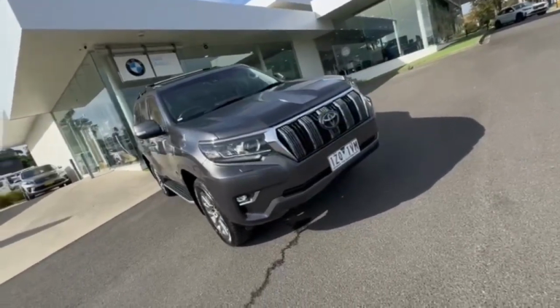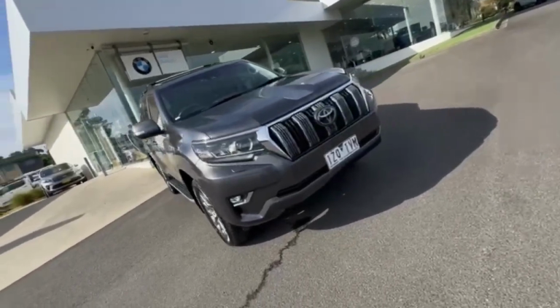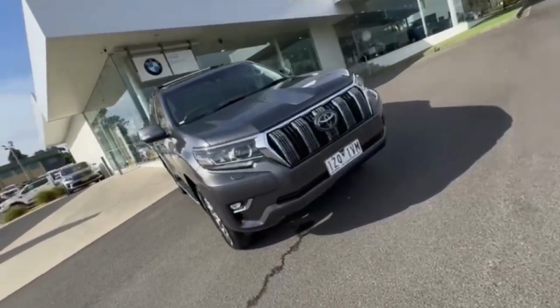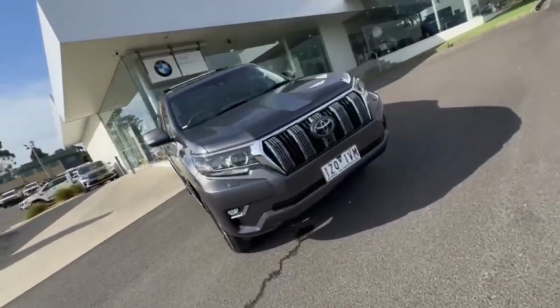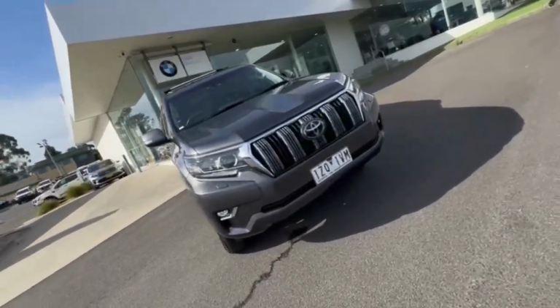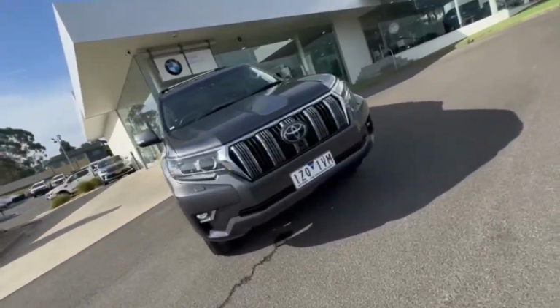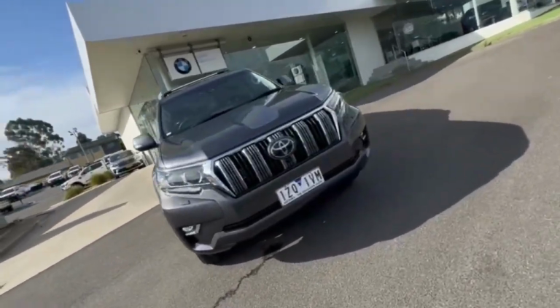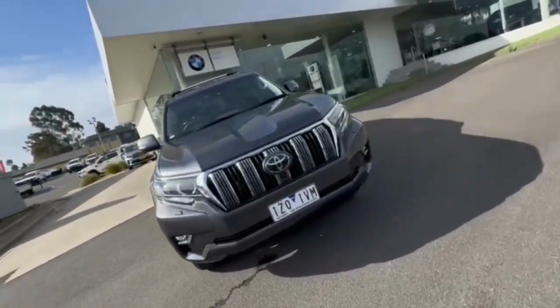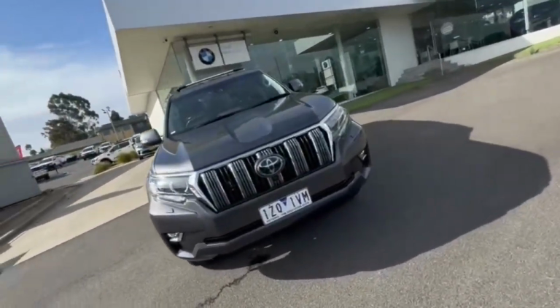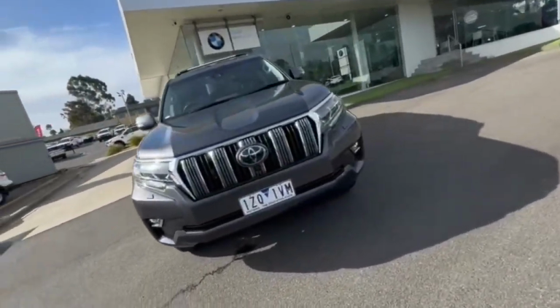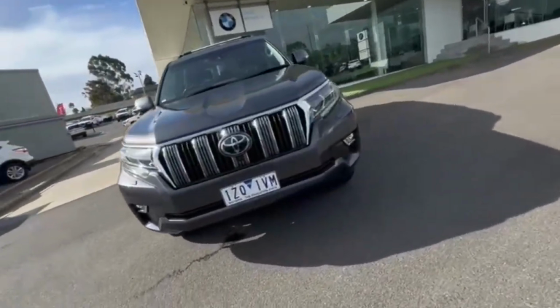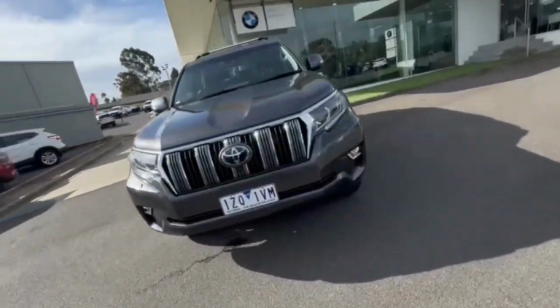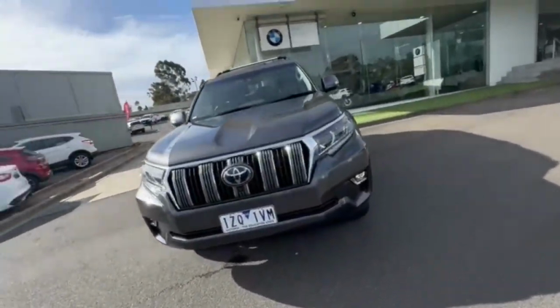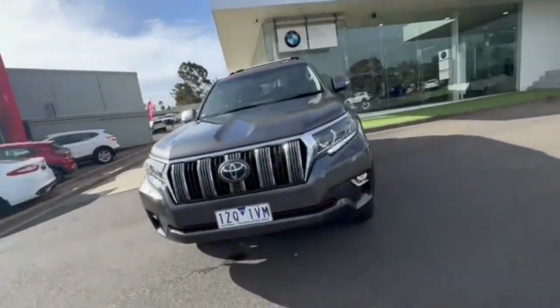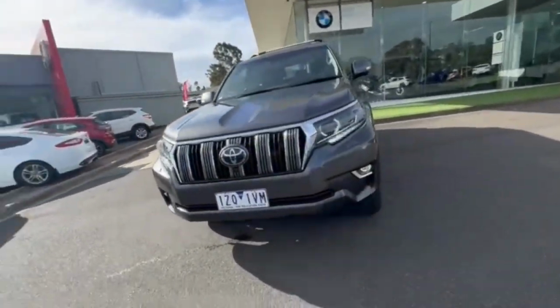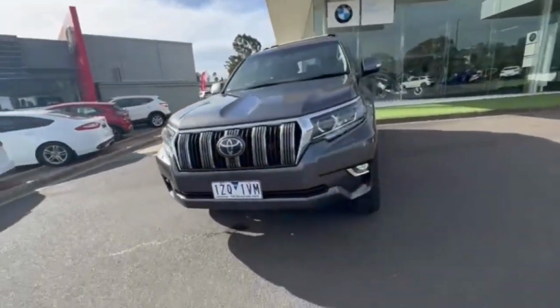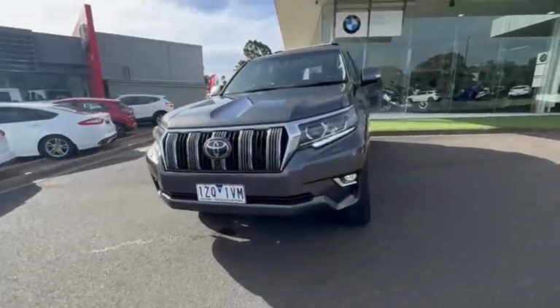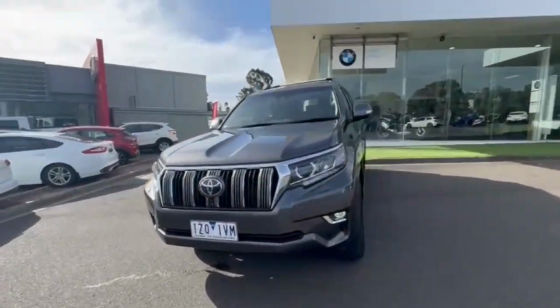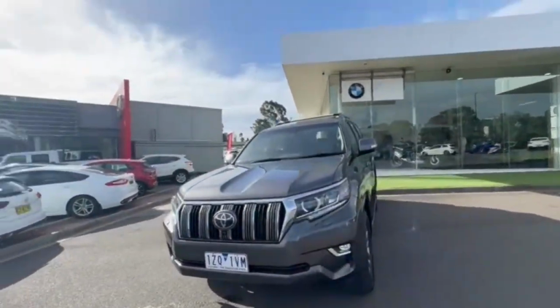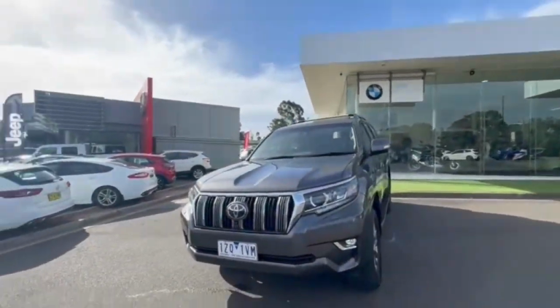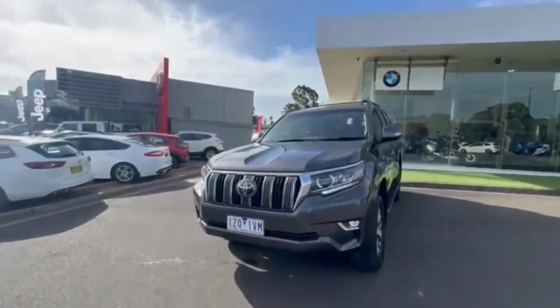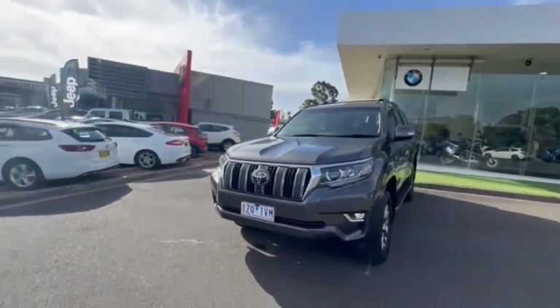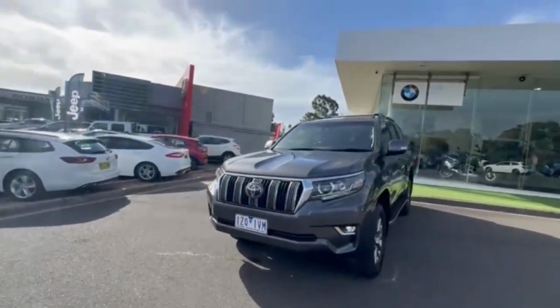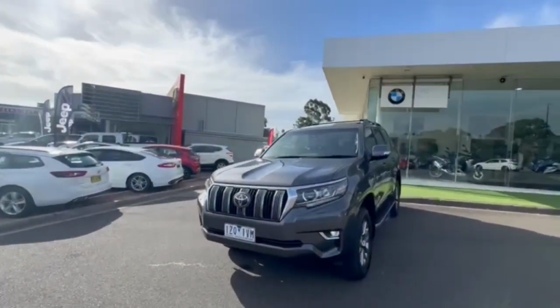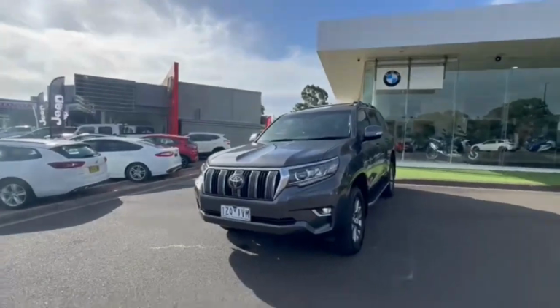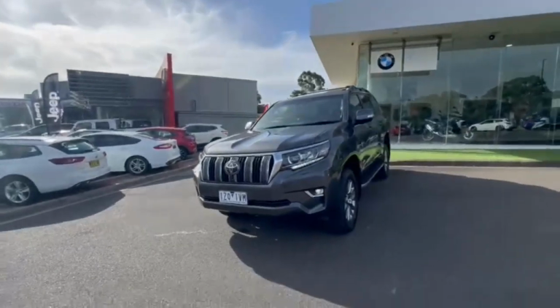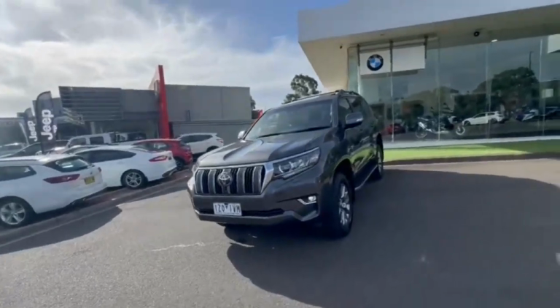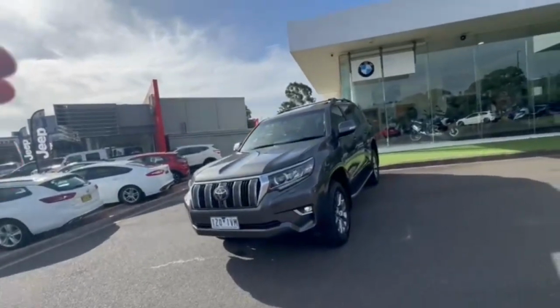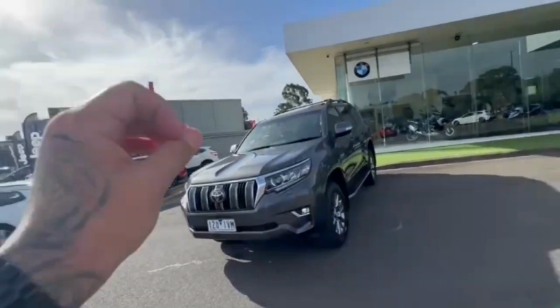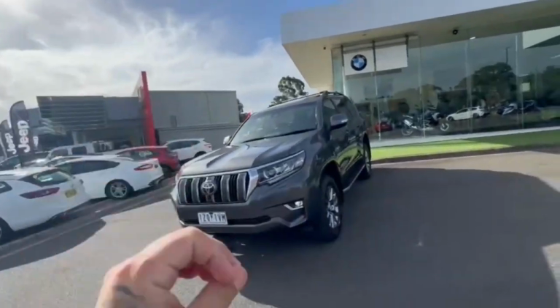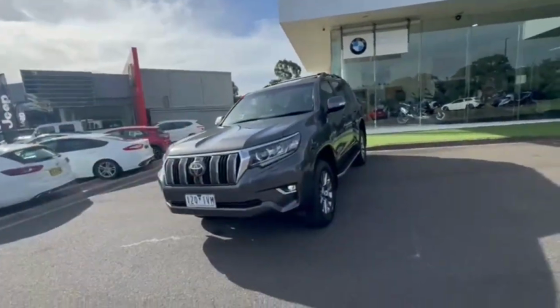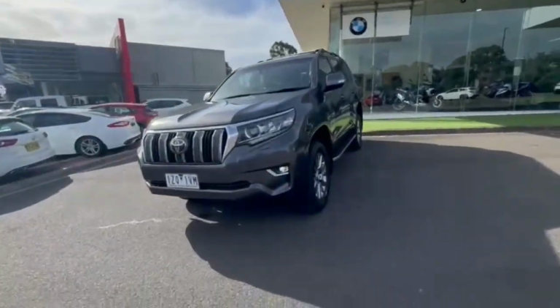G'day guys, thanks for checking out our just arrived Toyota Prado Kakadu.